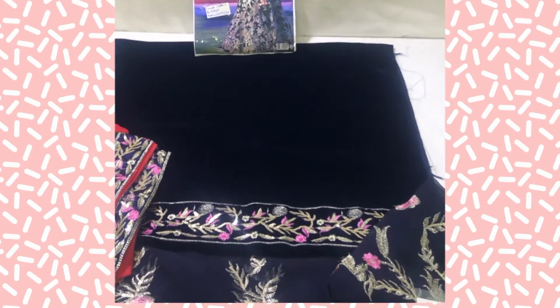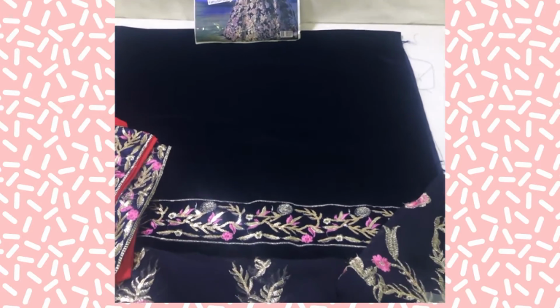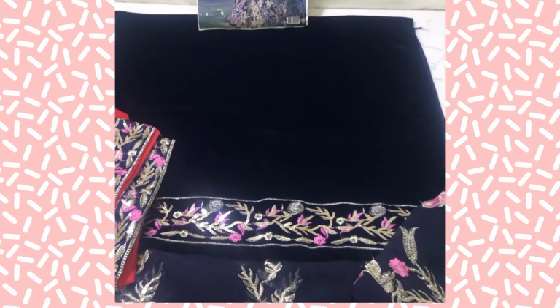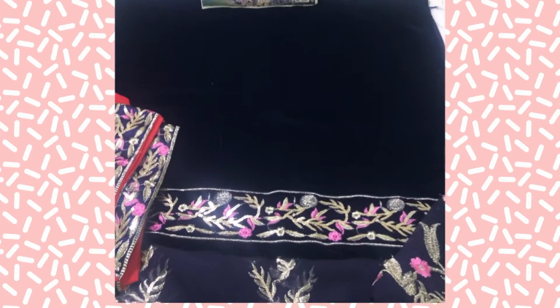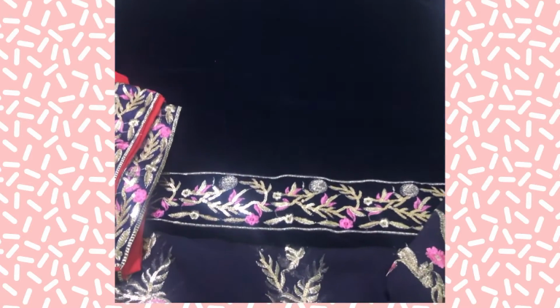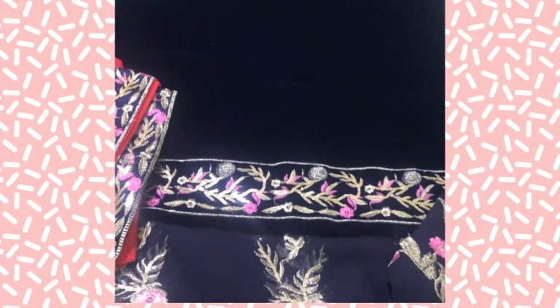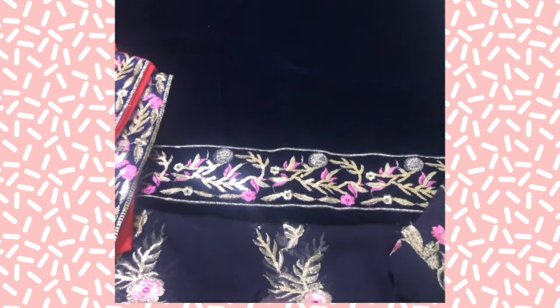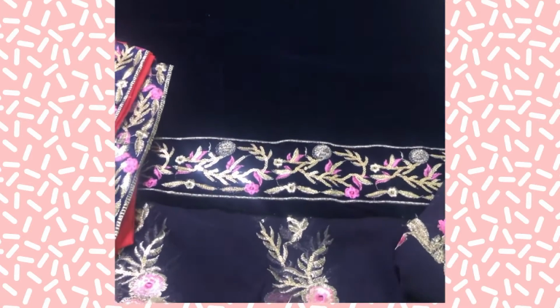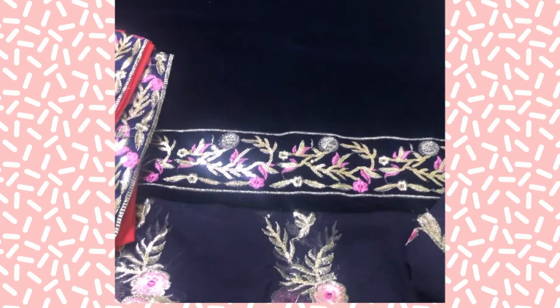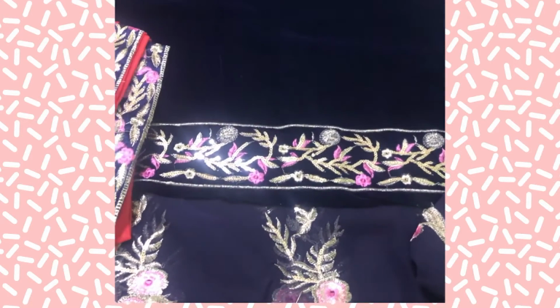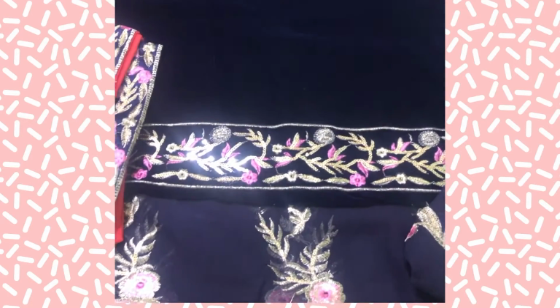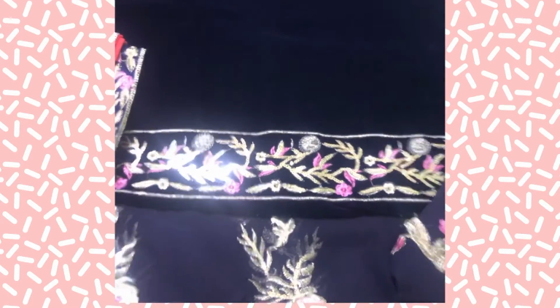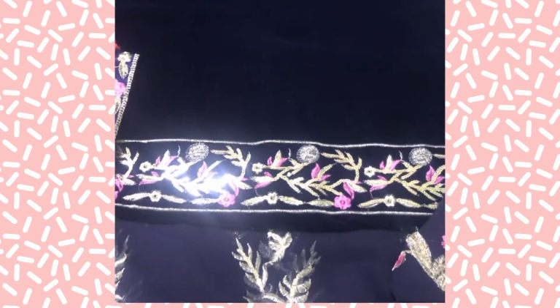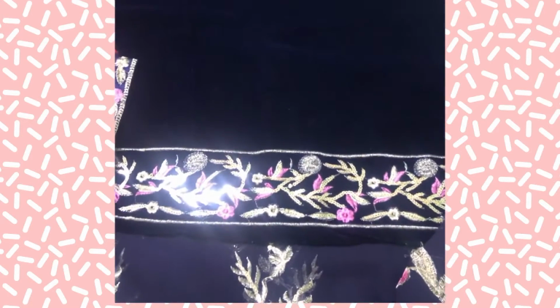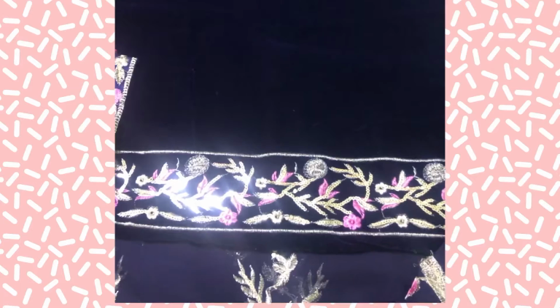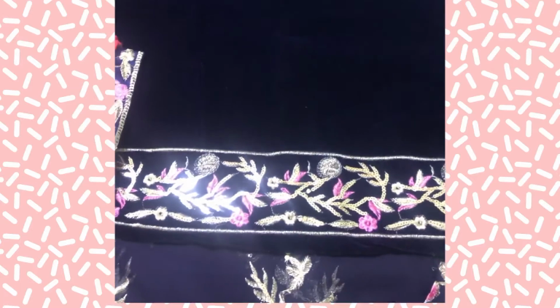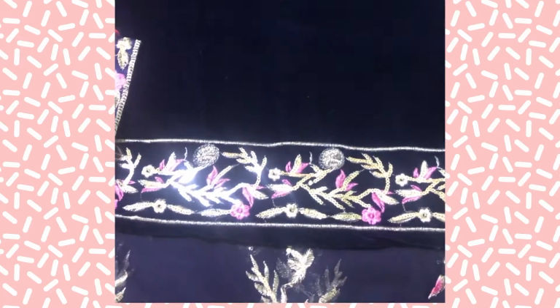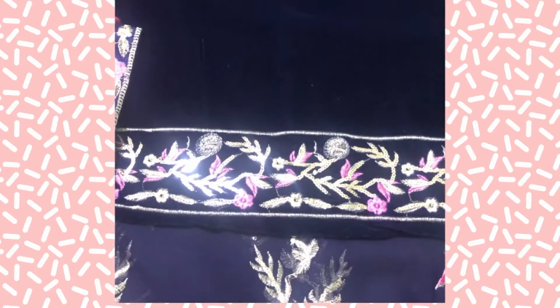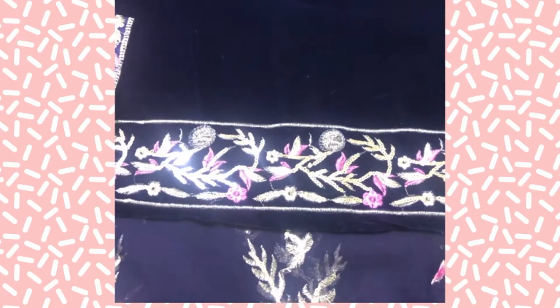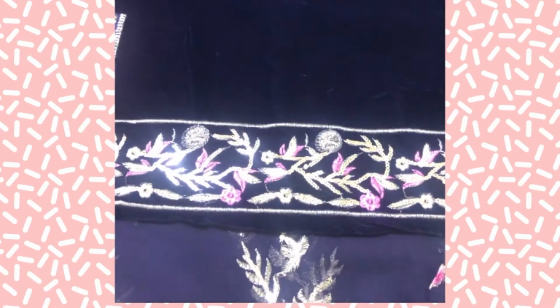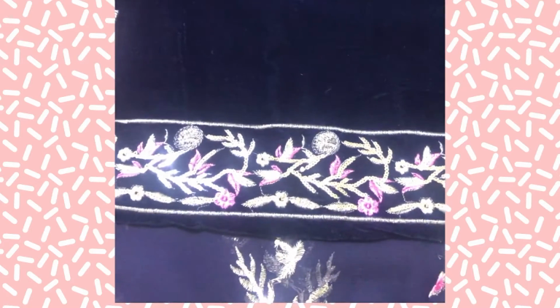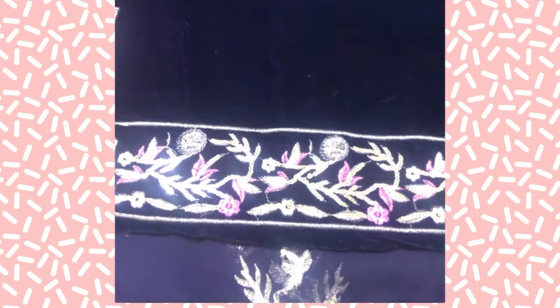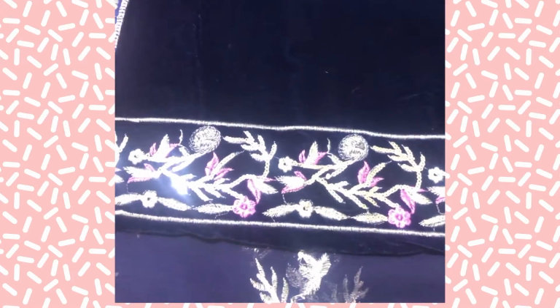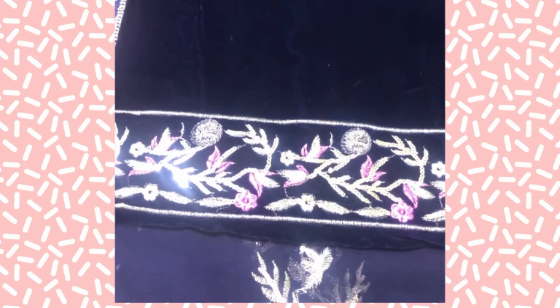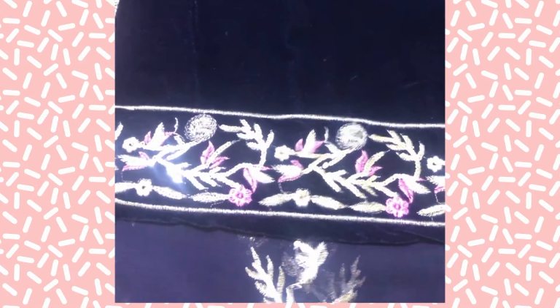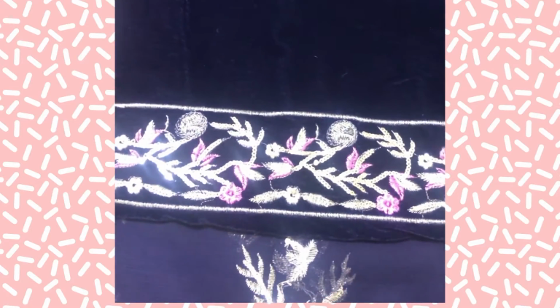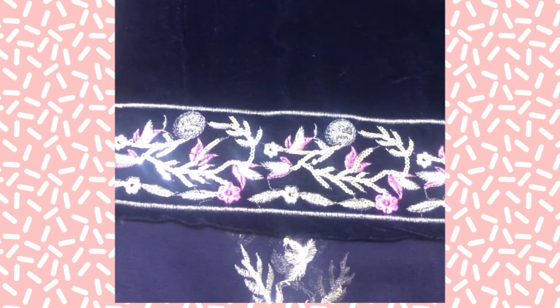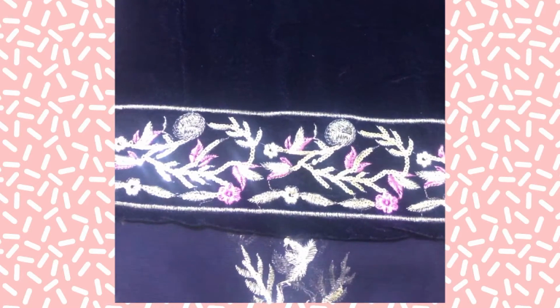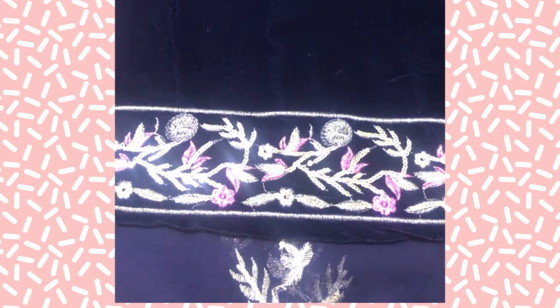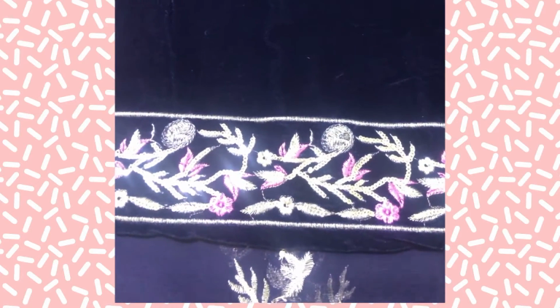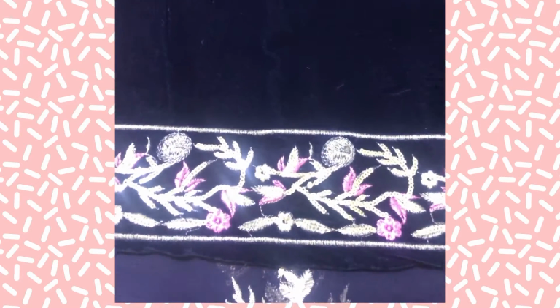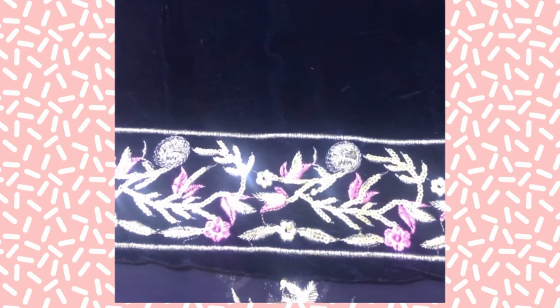Here I will show you the close-up of the dress. First of all, this is a very beautiful body. It is made in velvet fabric.